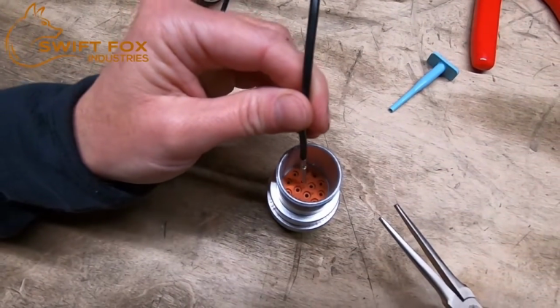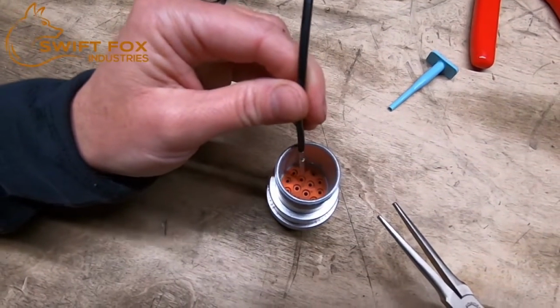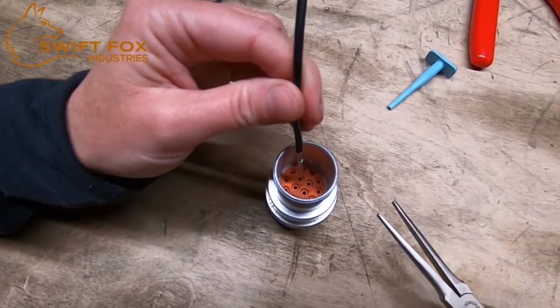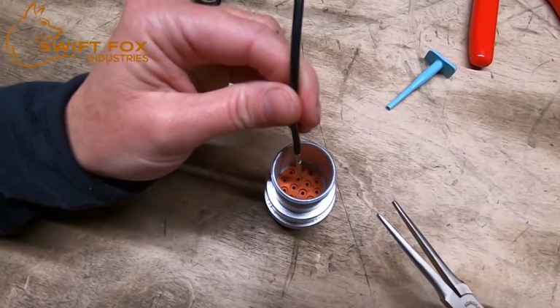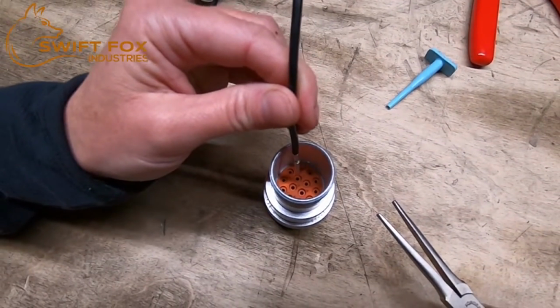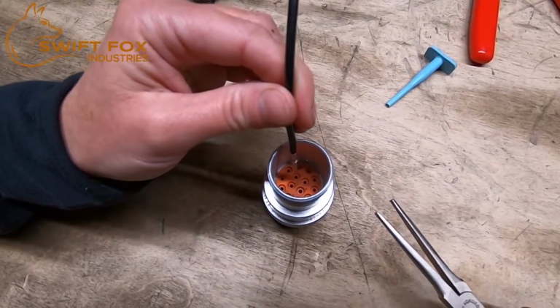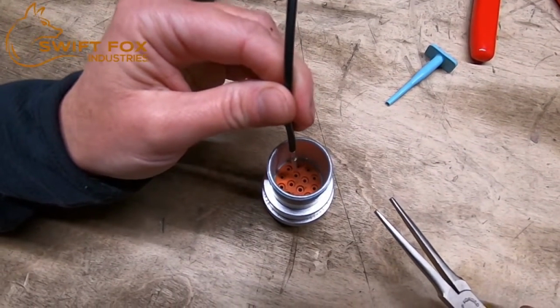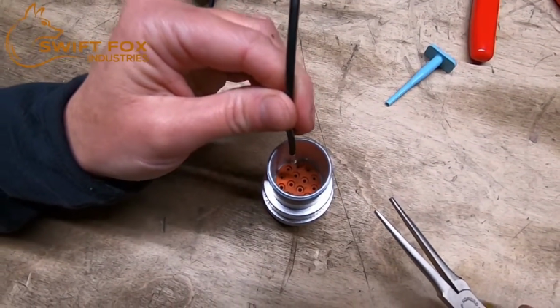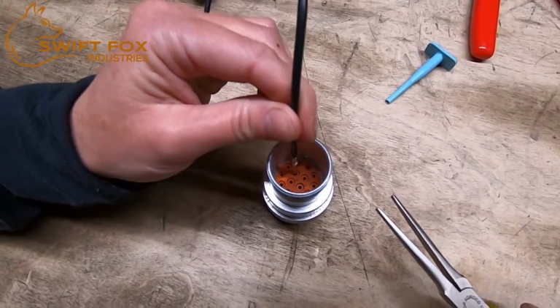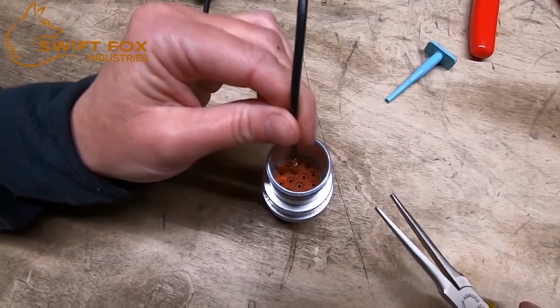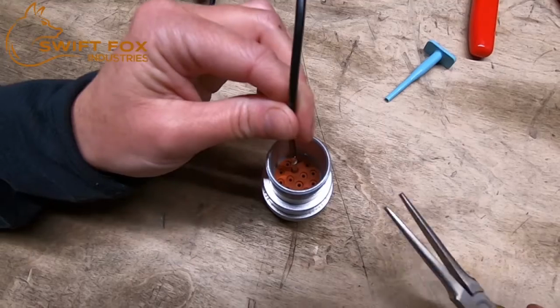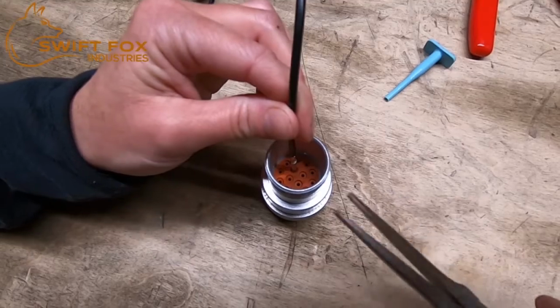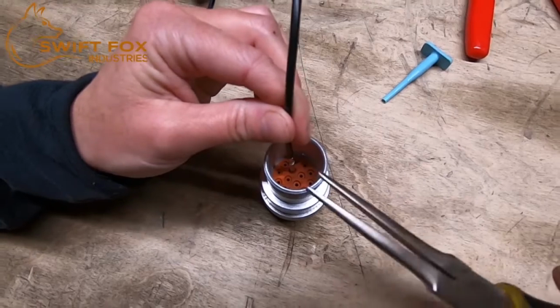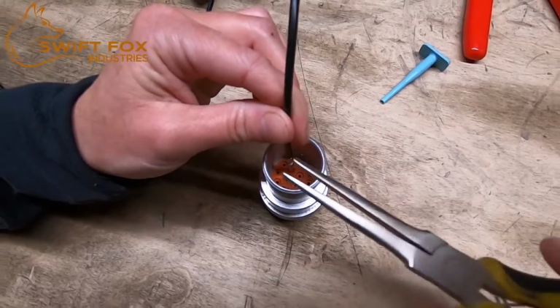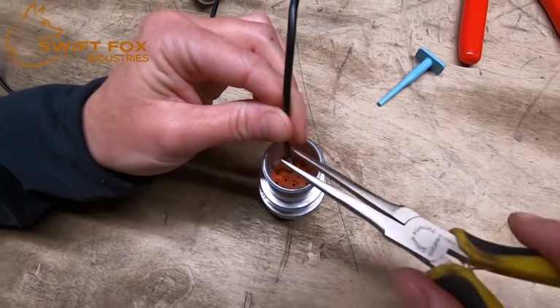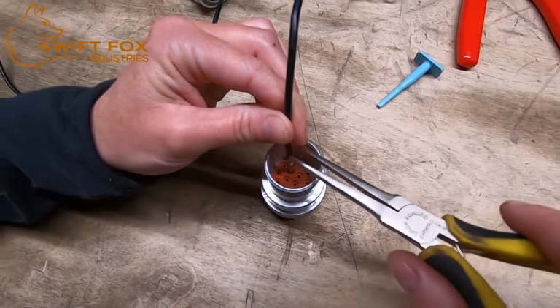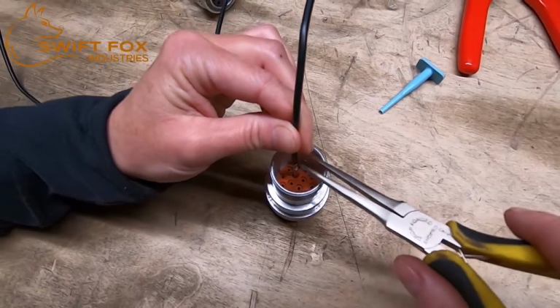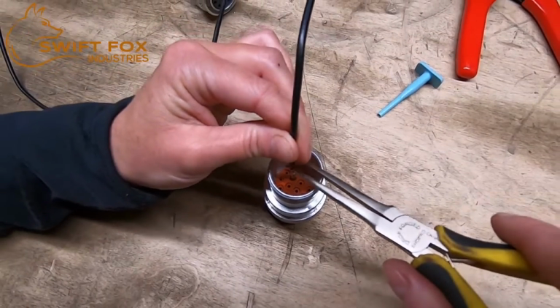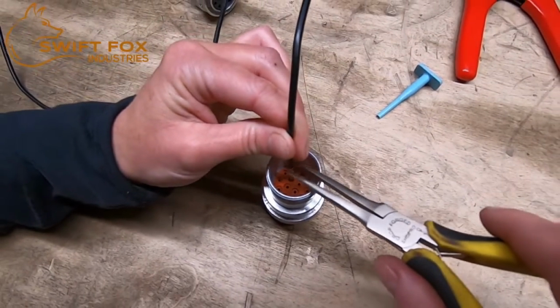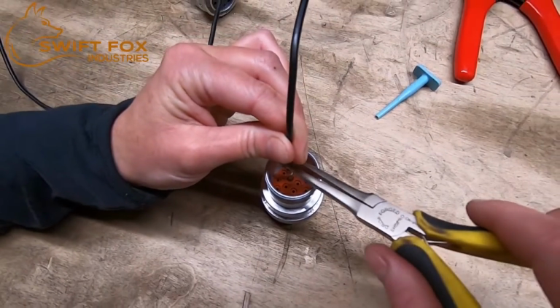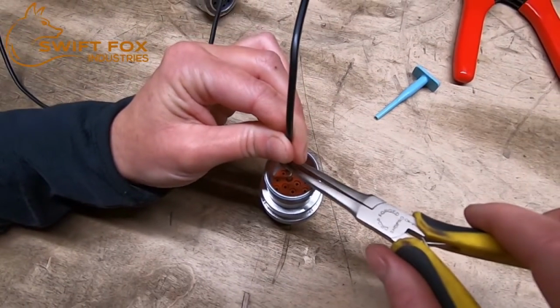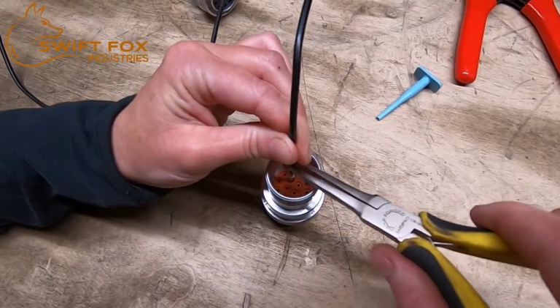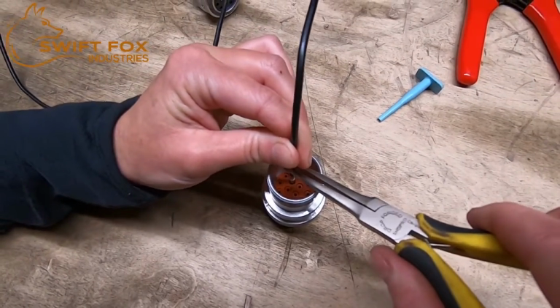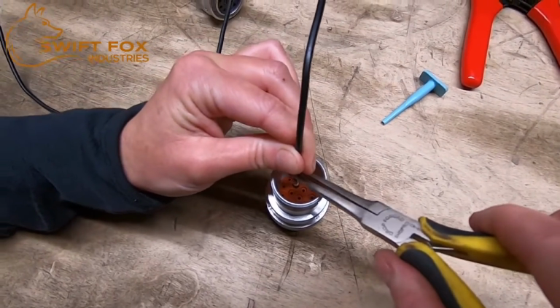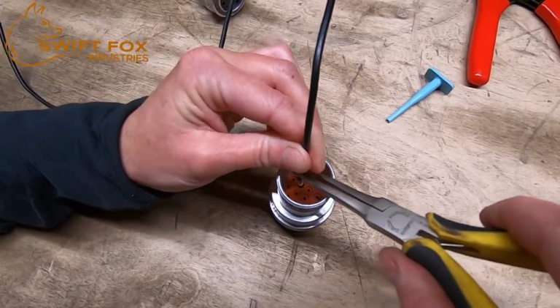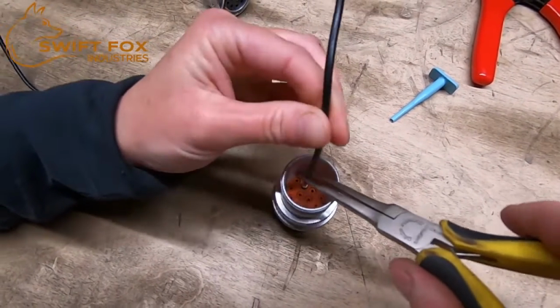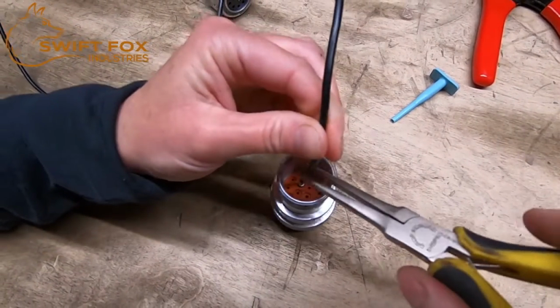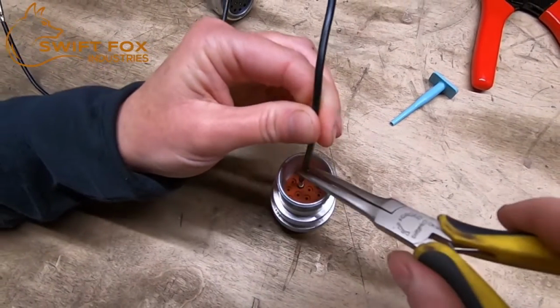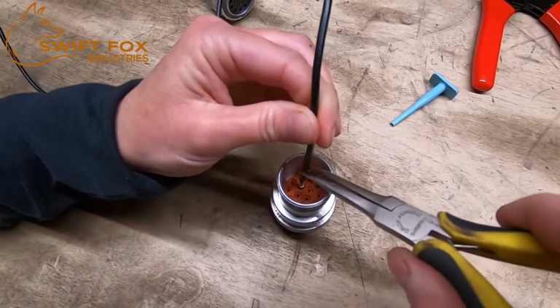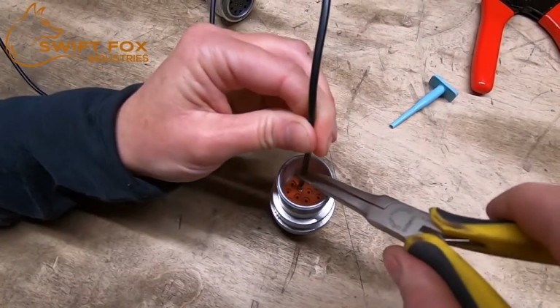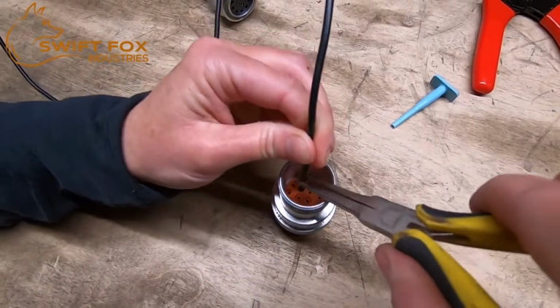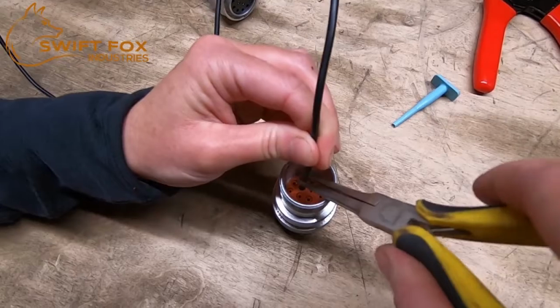If your wire is not sturdy enough to push down on, what you can do is use these thin needle-nose pliers and work it down.